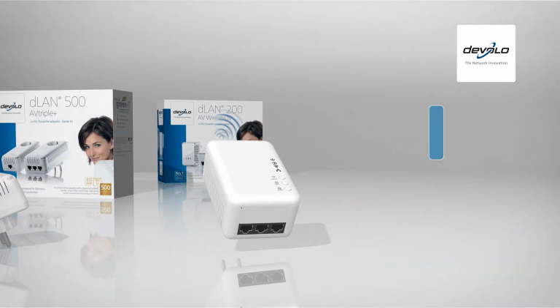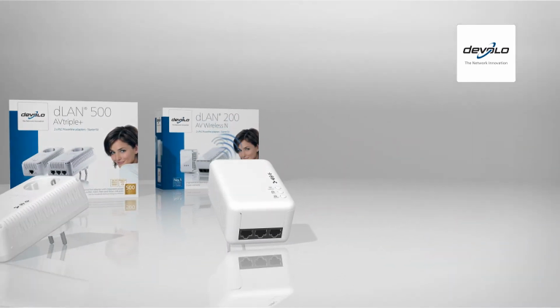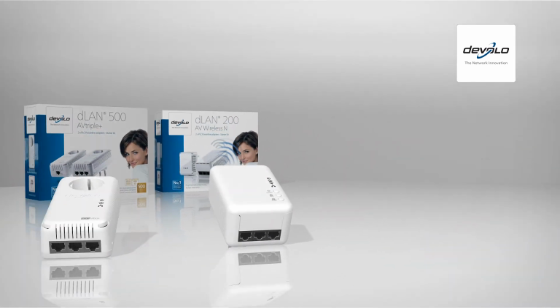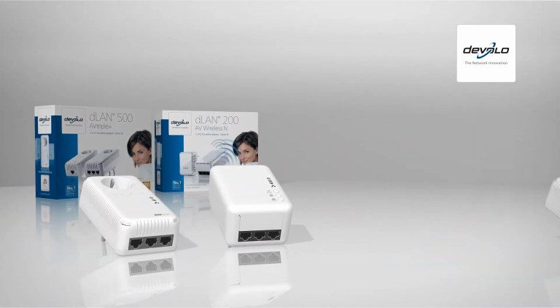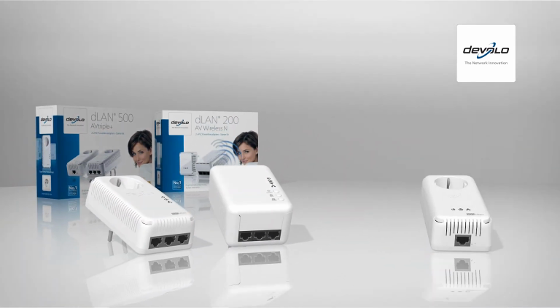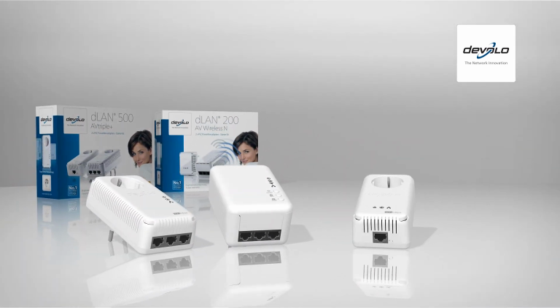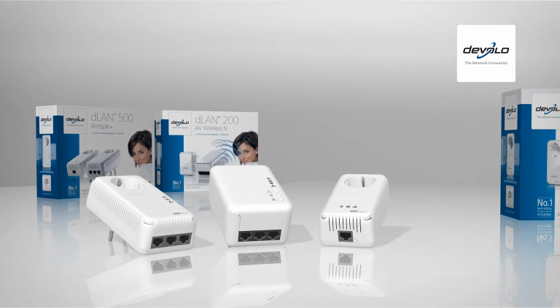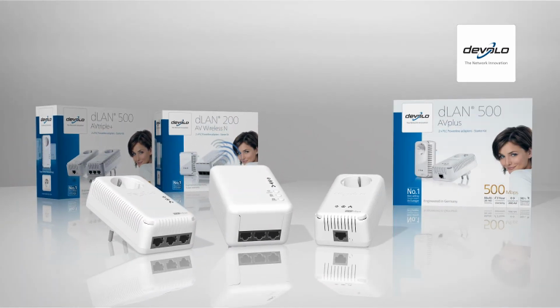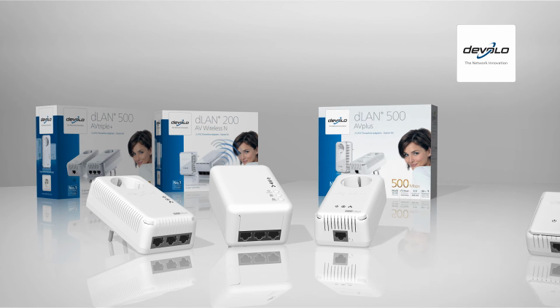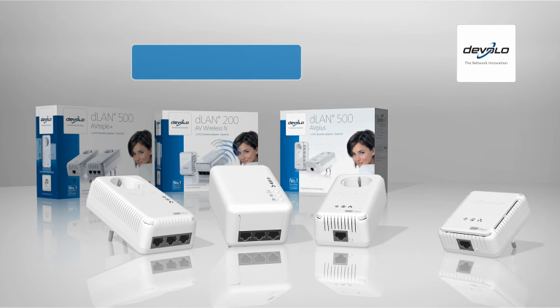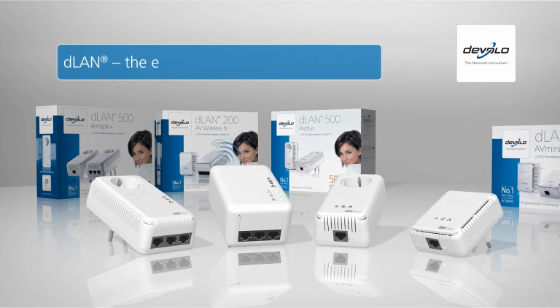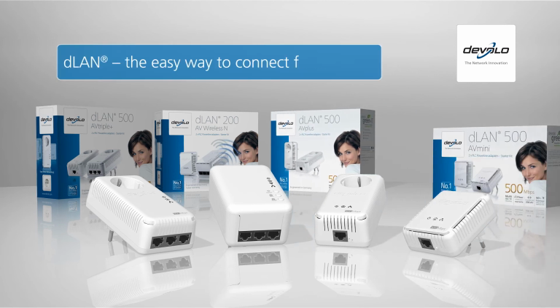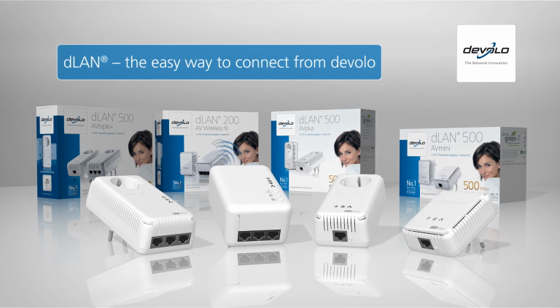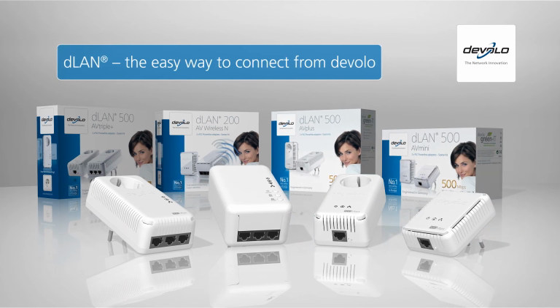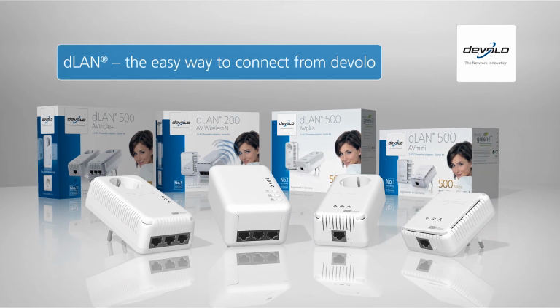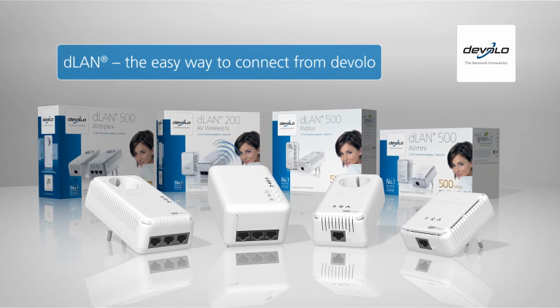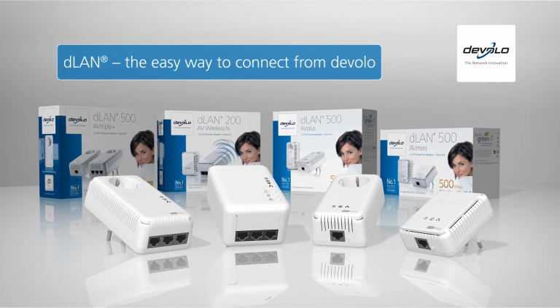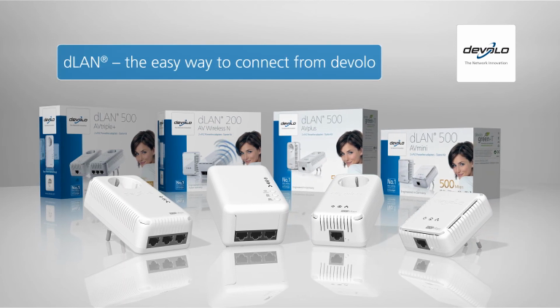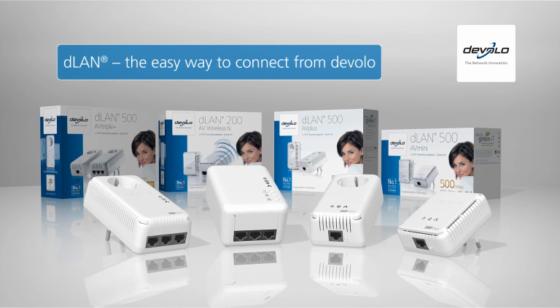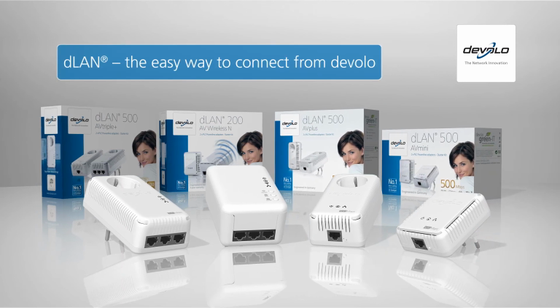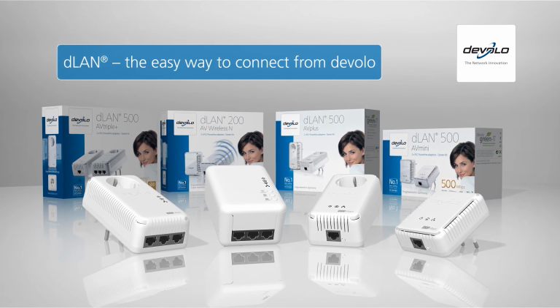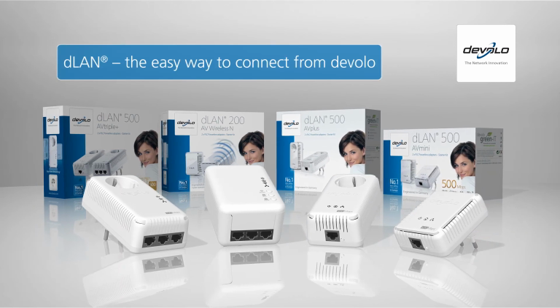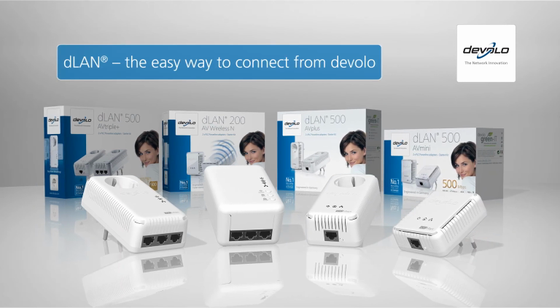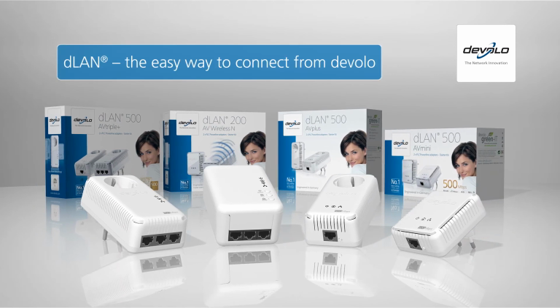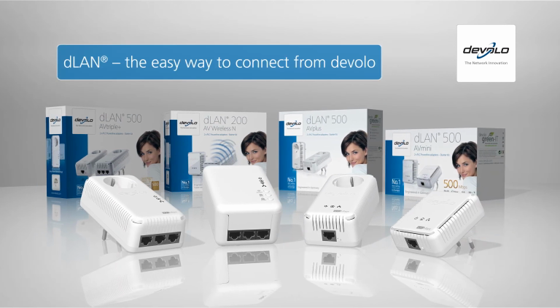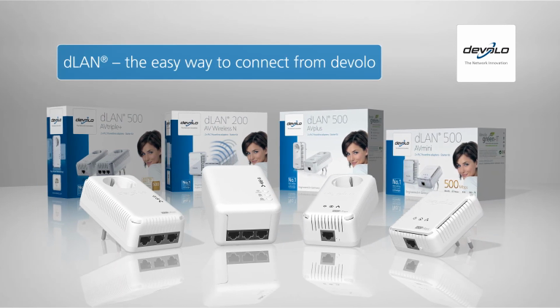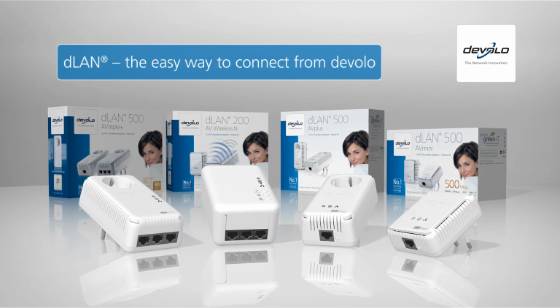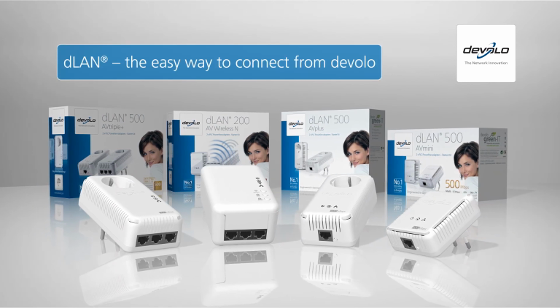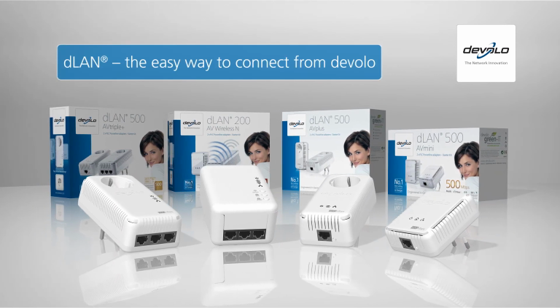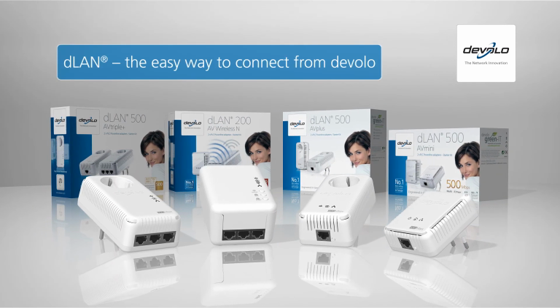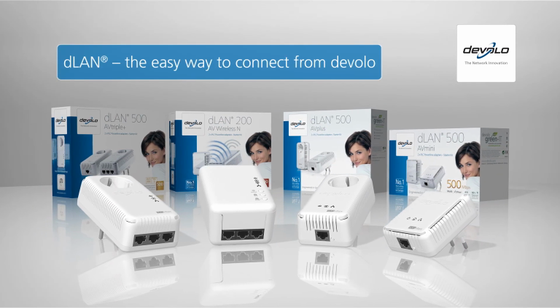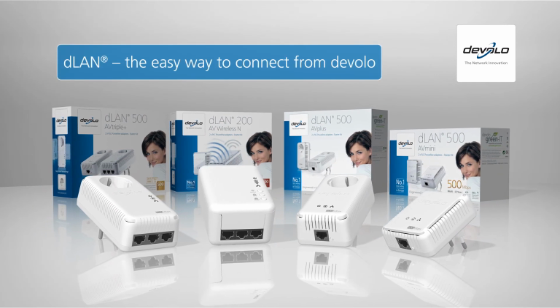Do more with your consumer electronics. Easy Home Networking with D-LAN from Develo.